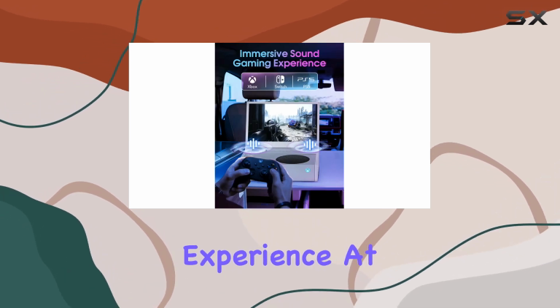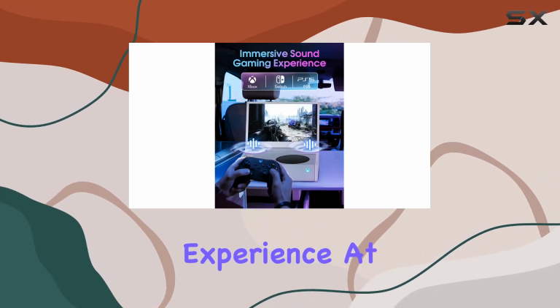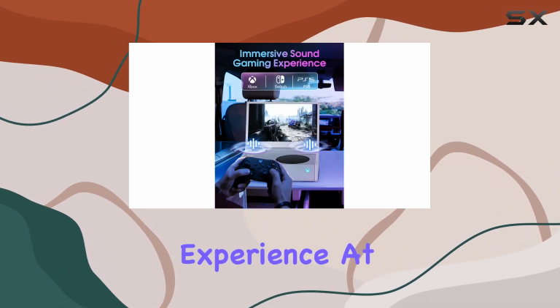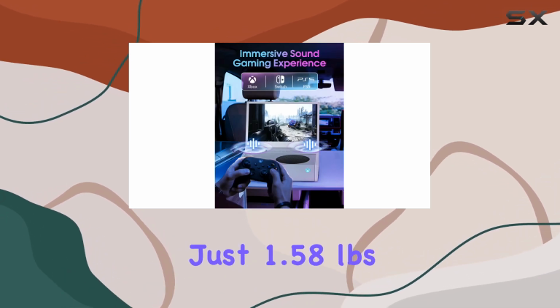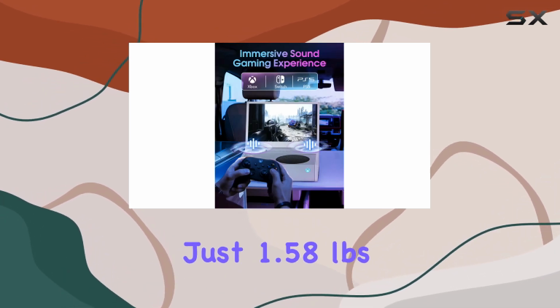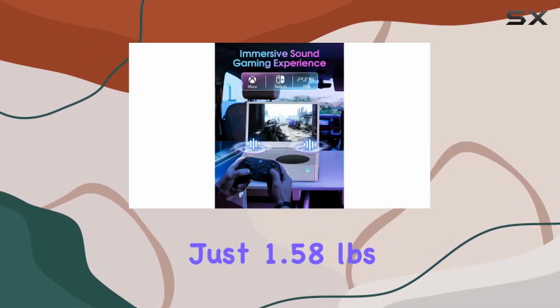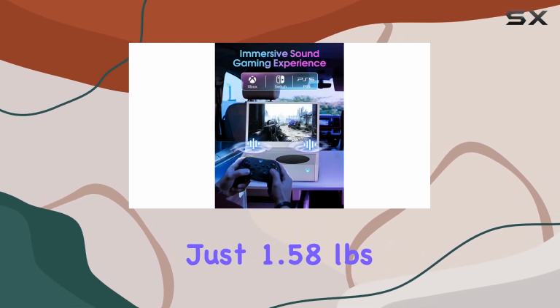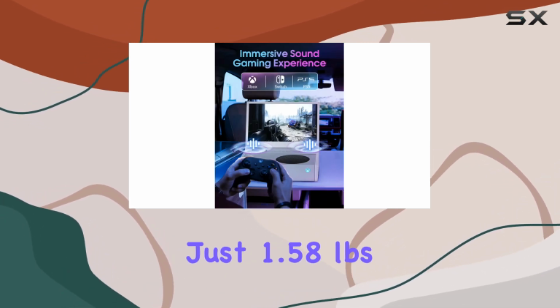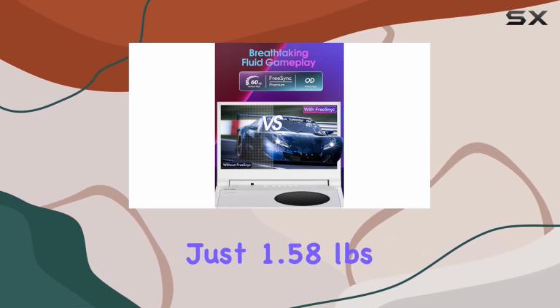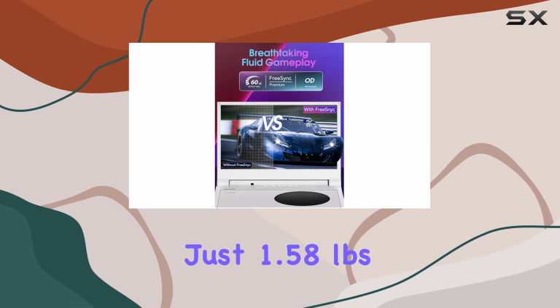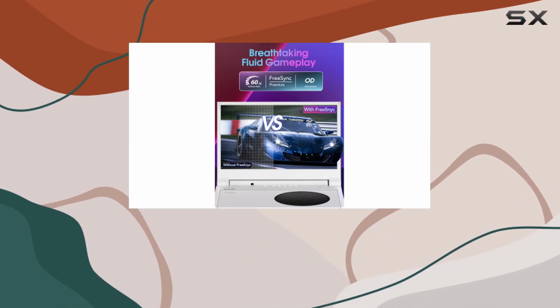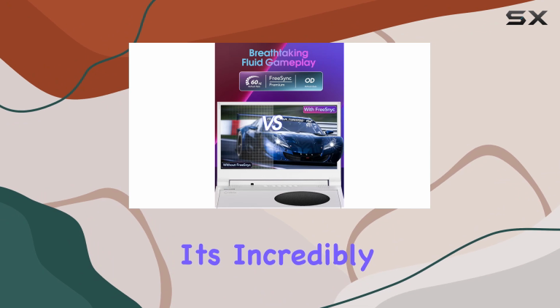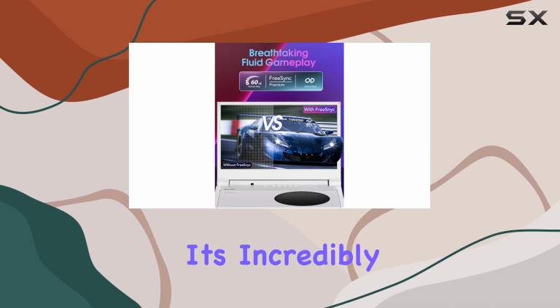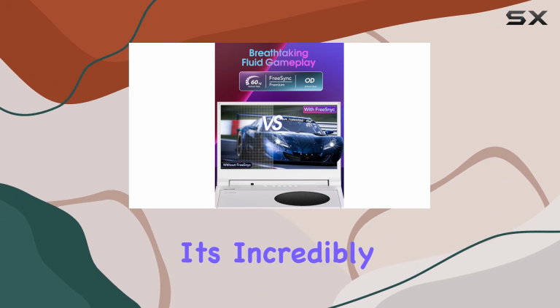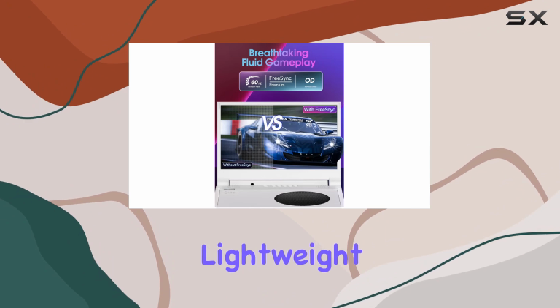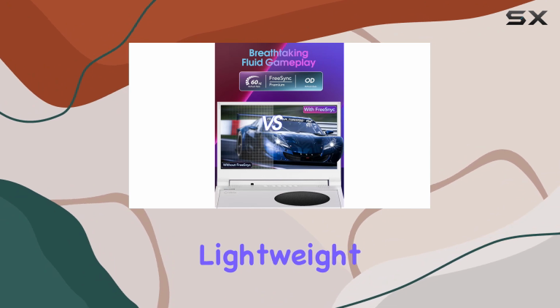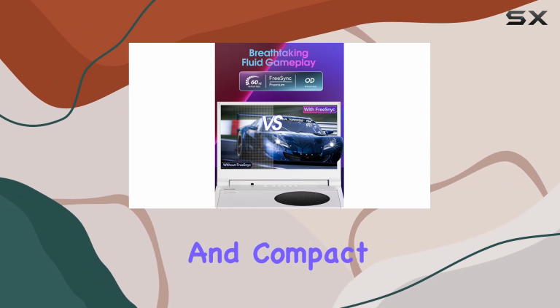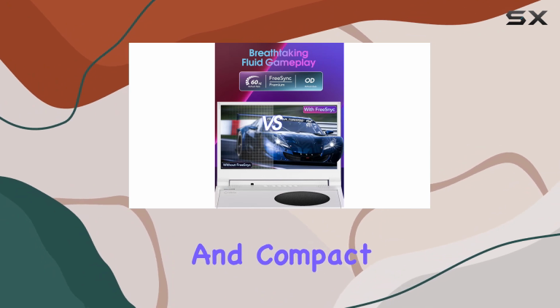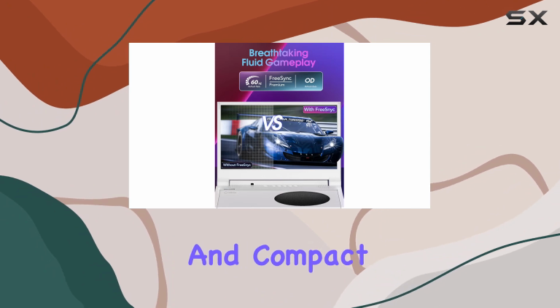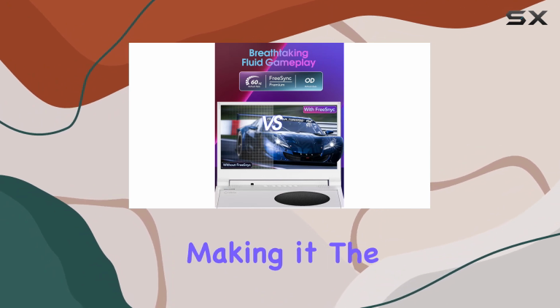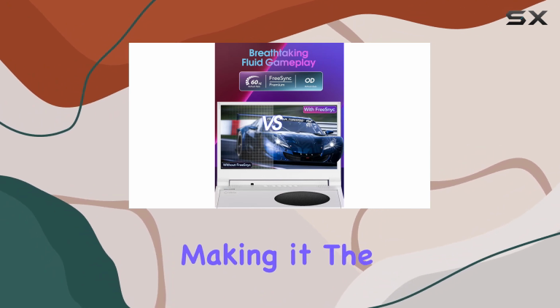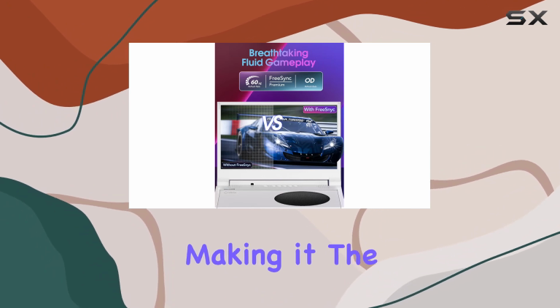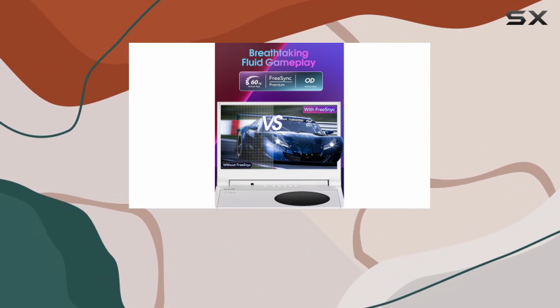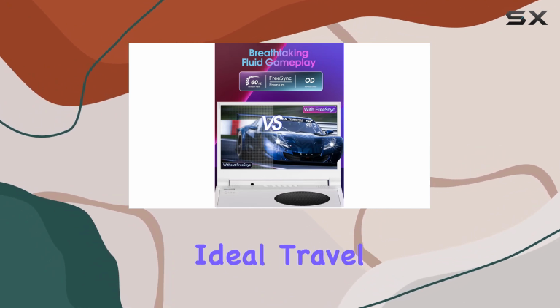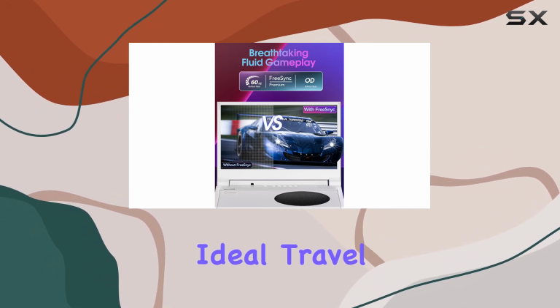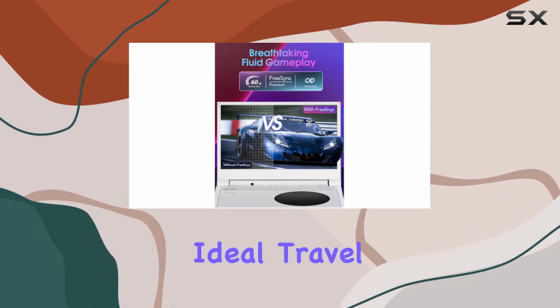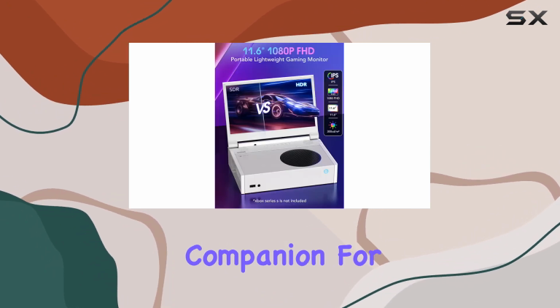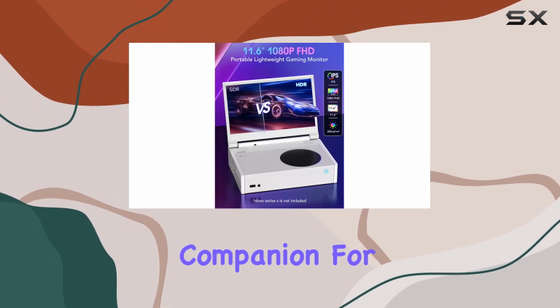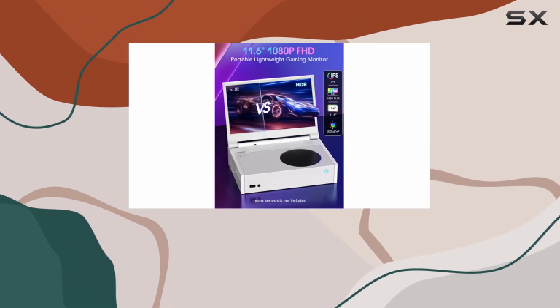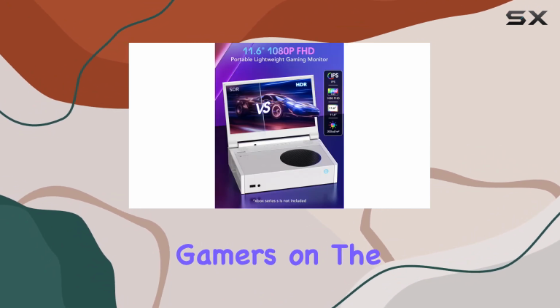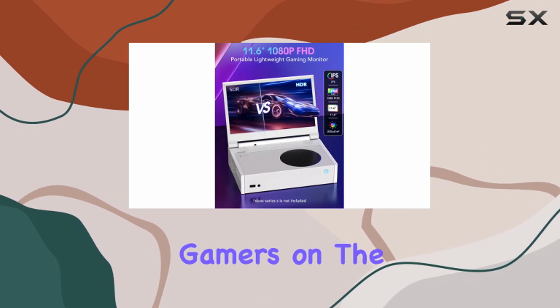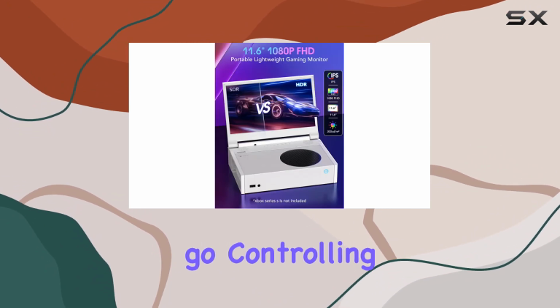At just 1.58 pounds, it's incredibly lightweight and compact, making it the ideal travel companion for gamers on the go.